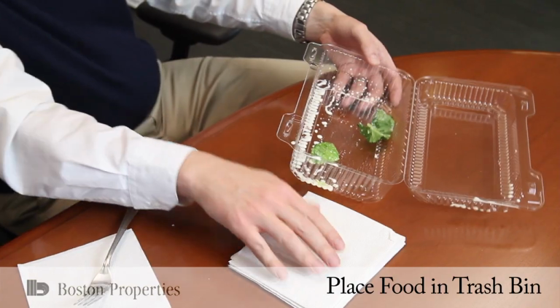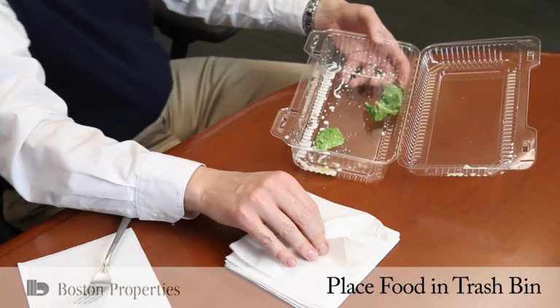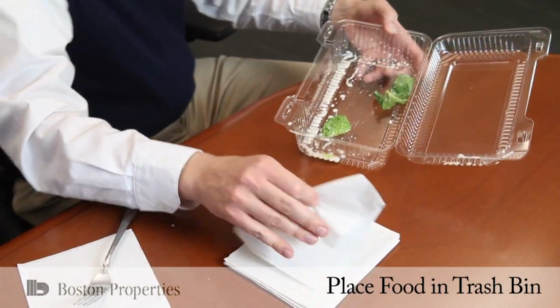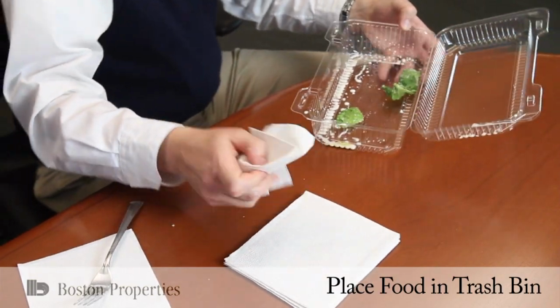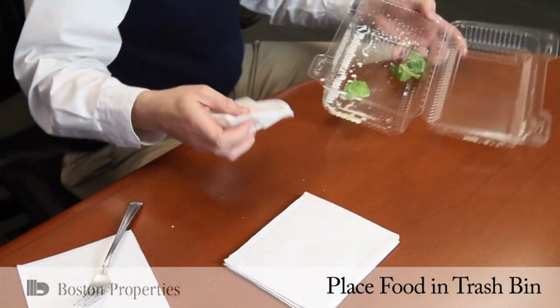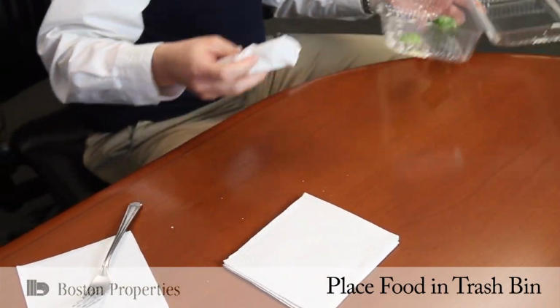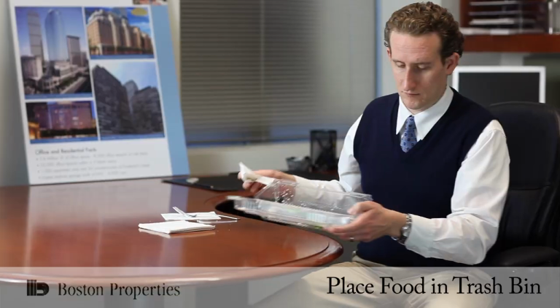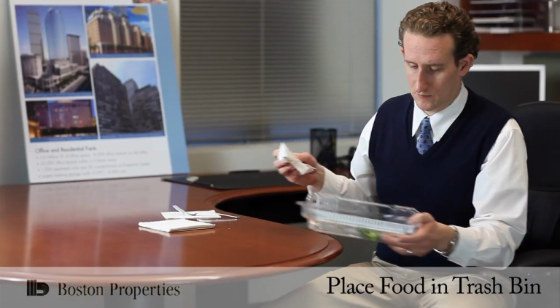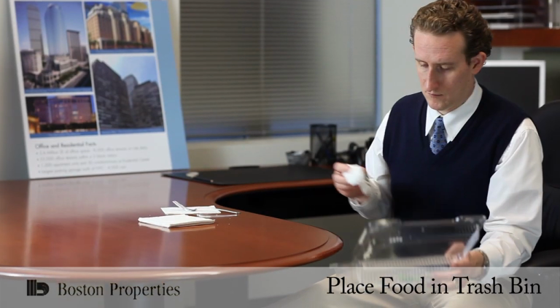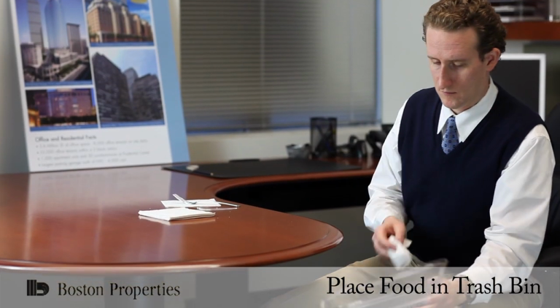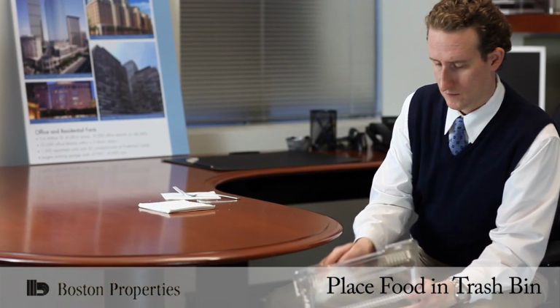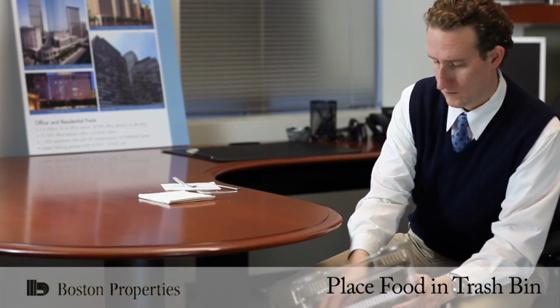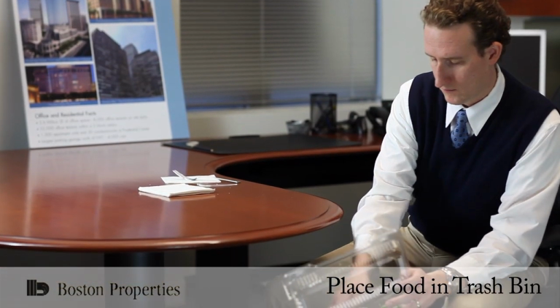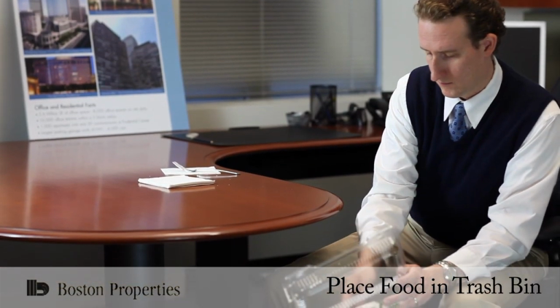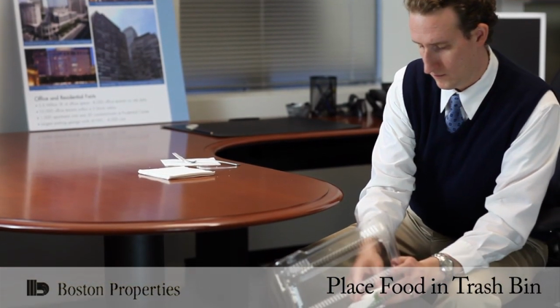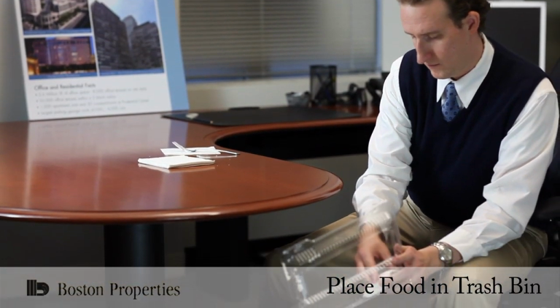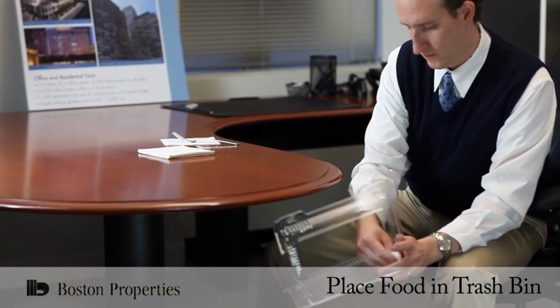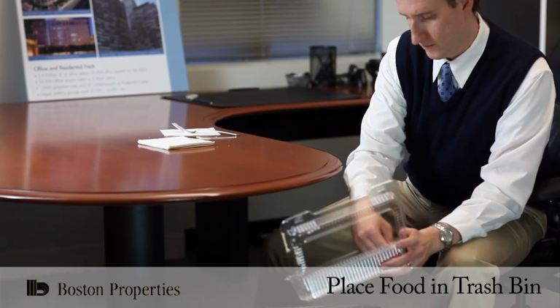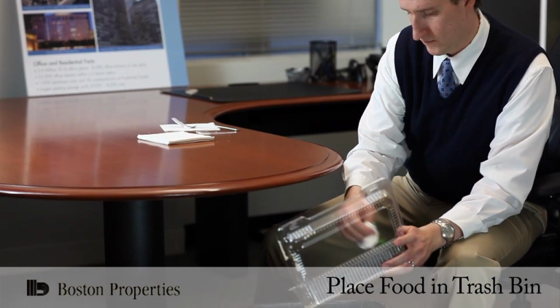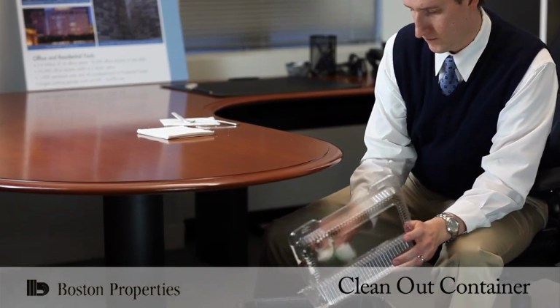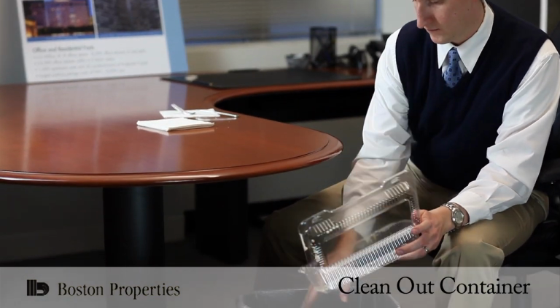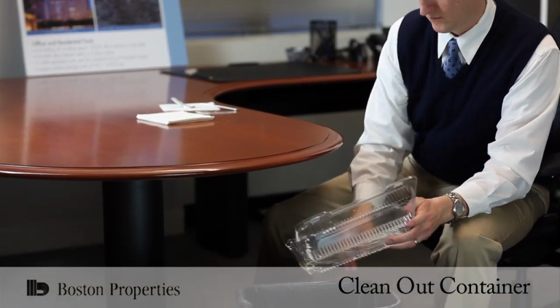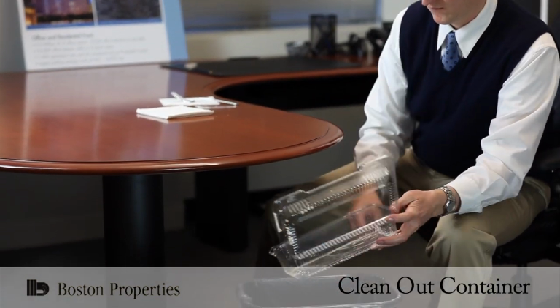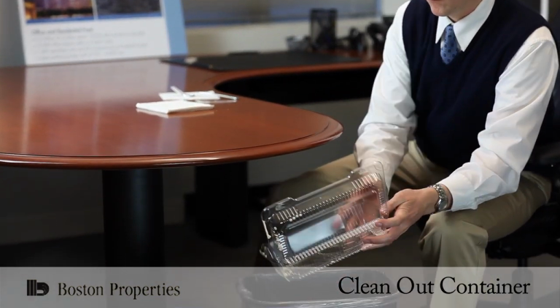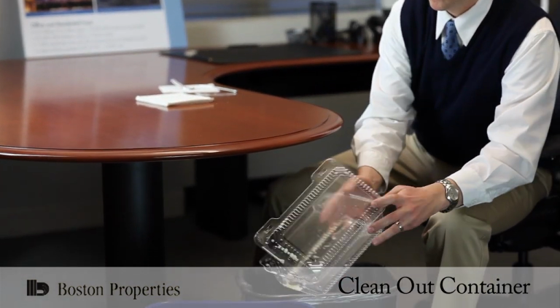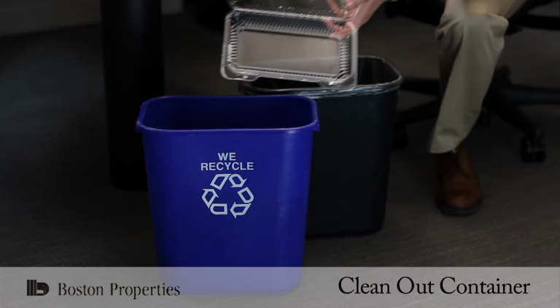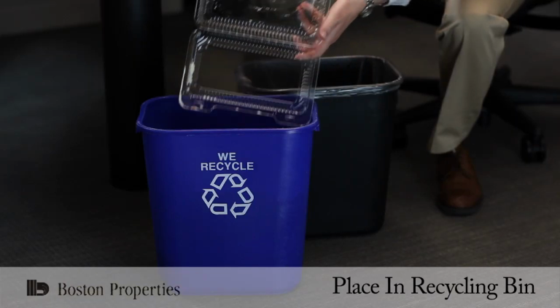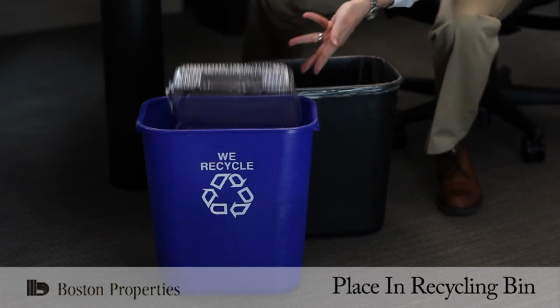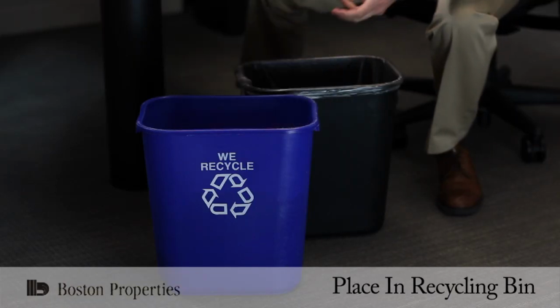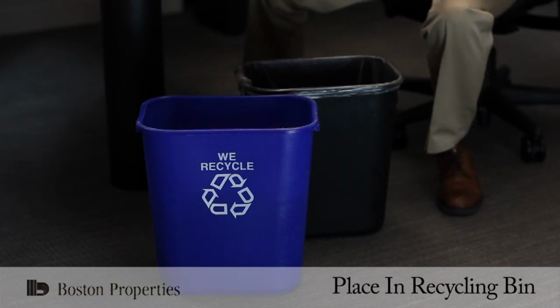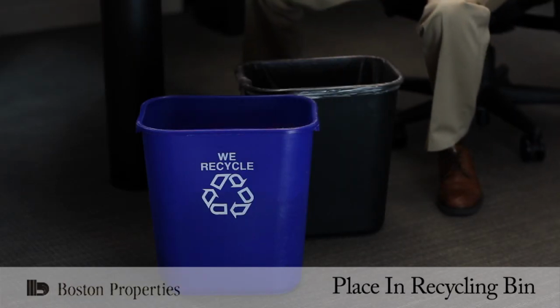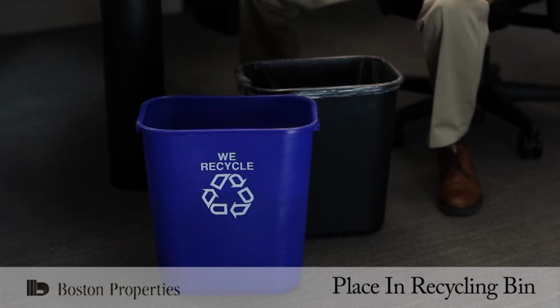However, many food containers are recyclable, so make sure to clean out the container and place it in the recycling bin.